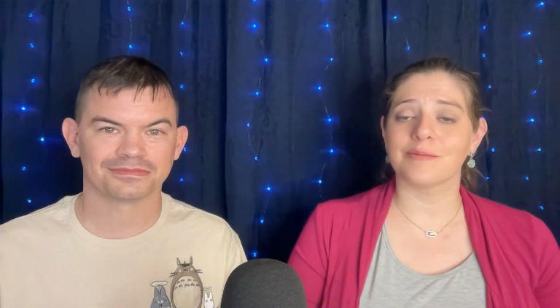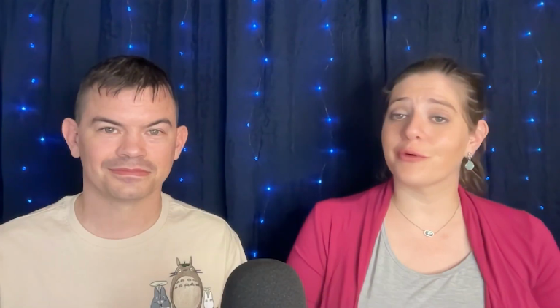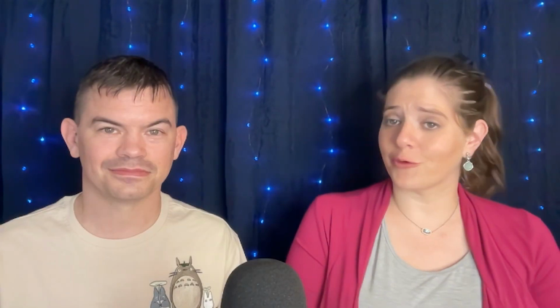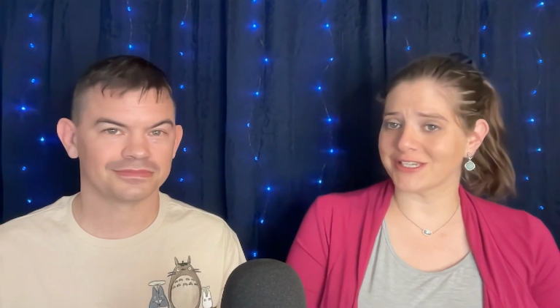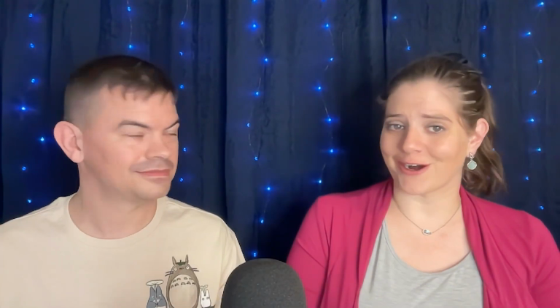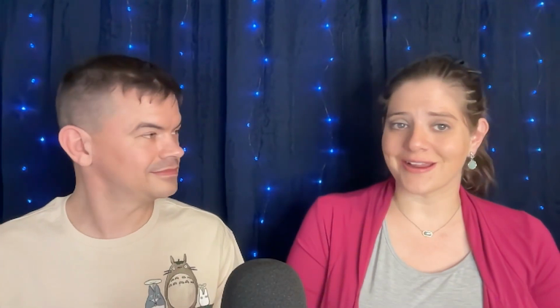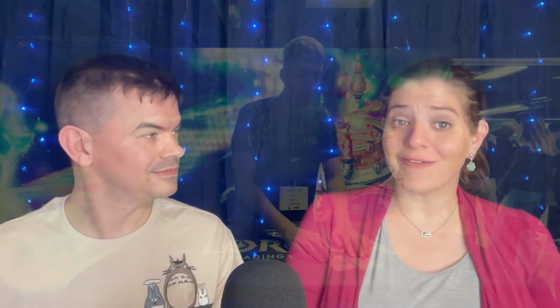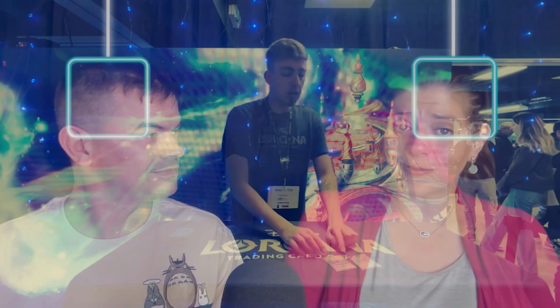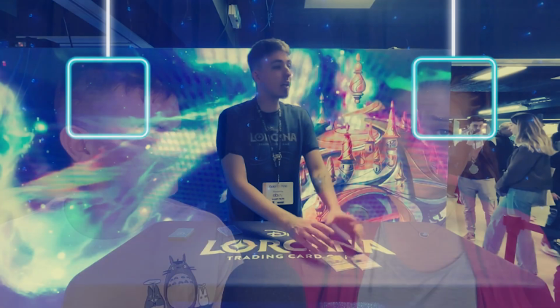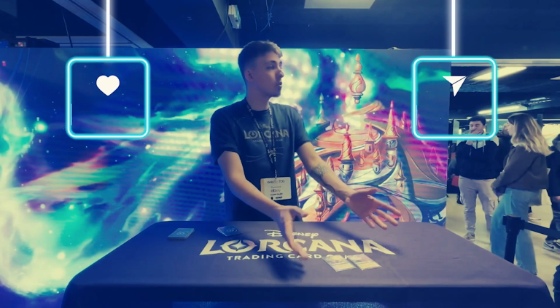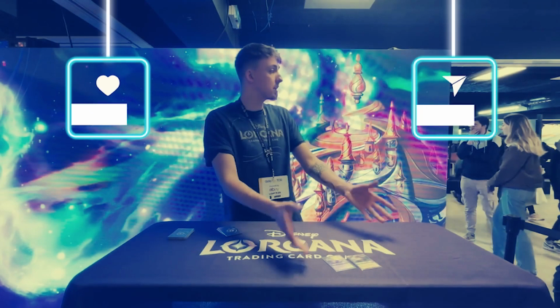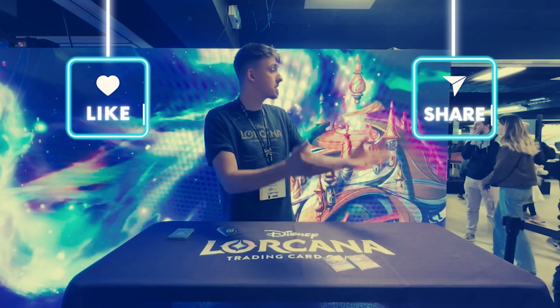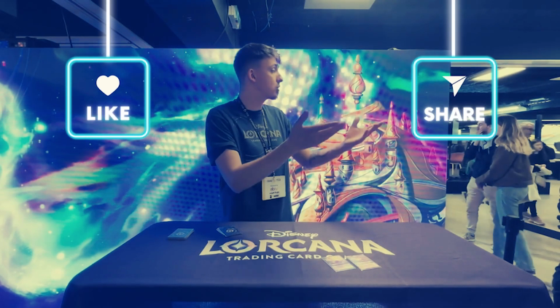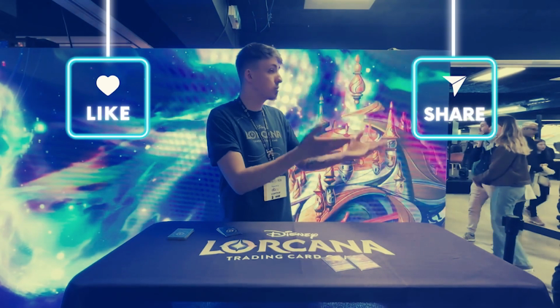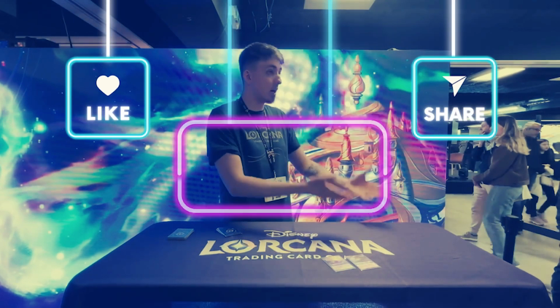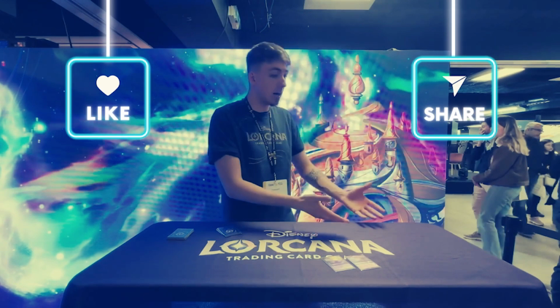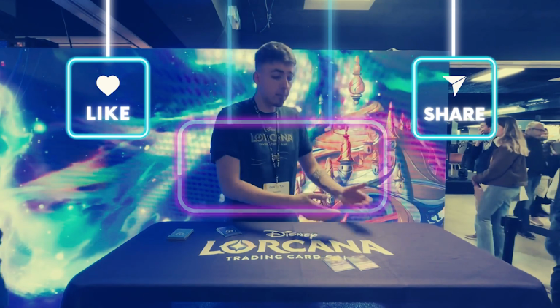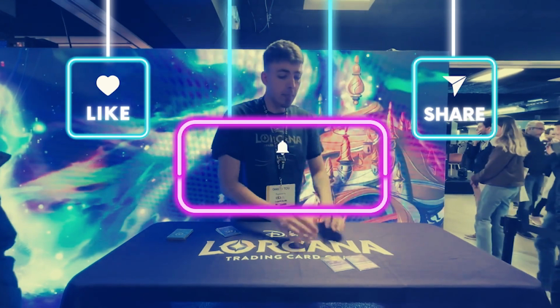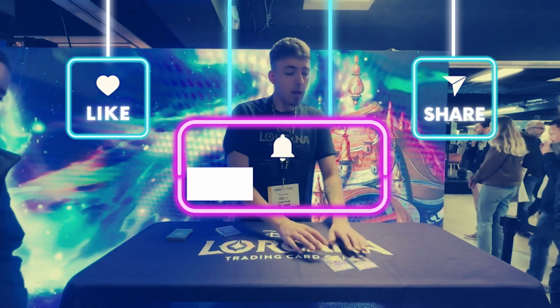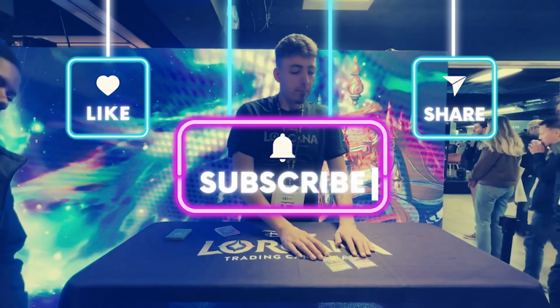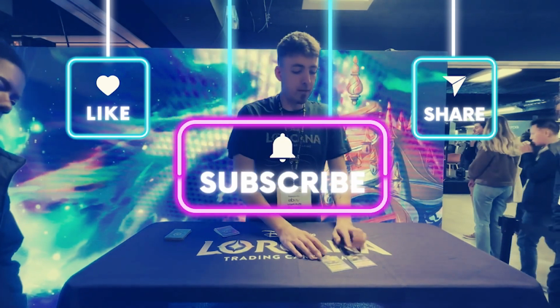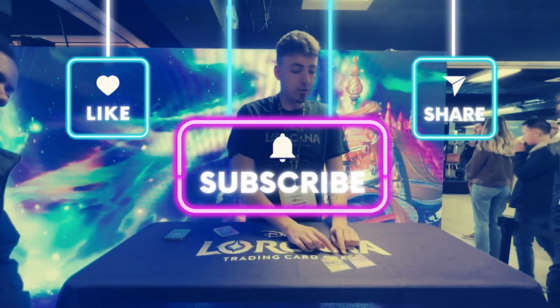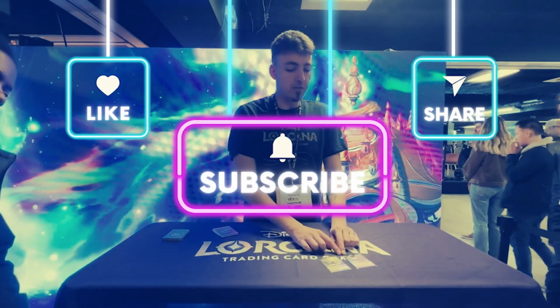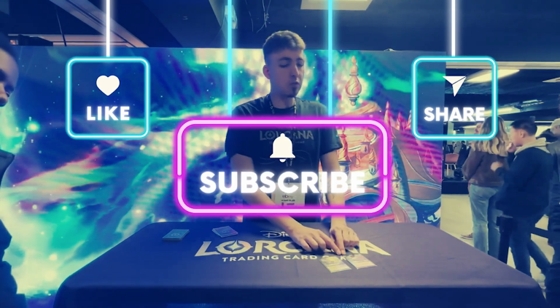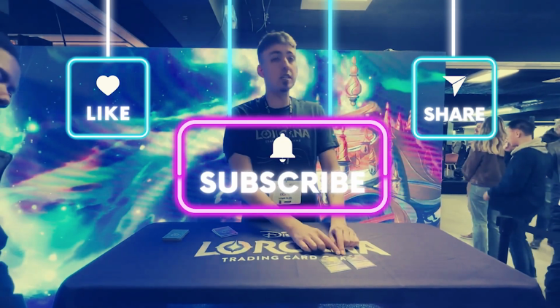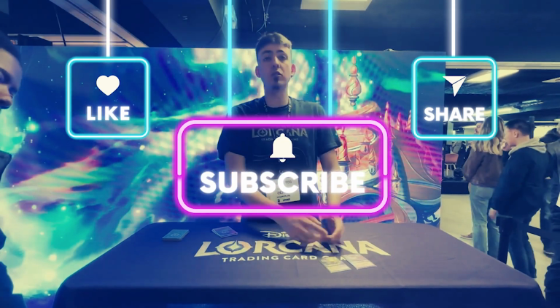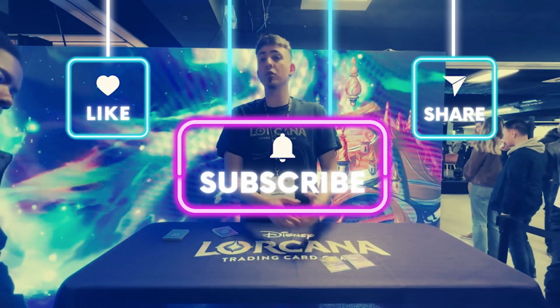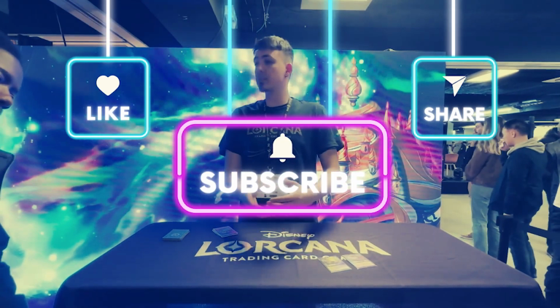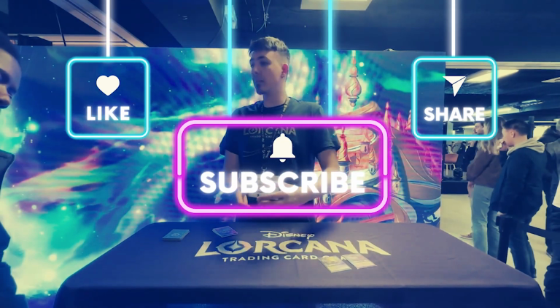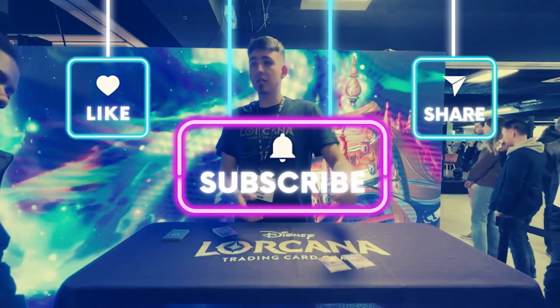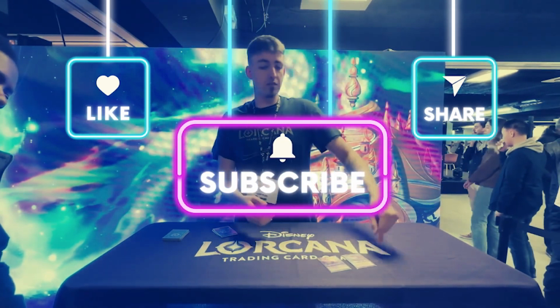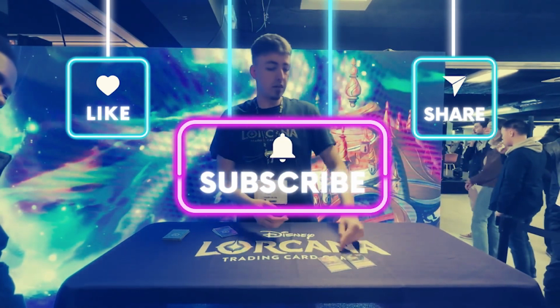Before we start, if you like this video and you want to see more Lorcana content like it, please consider subscribing.